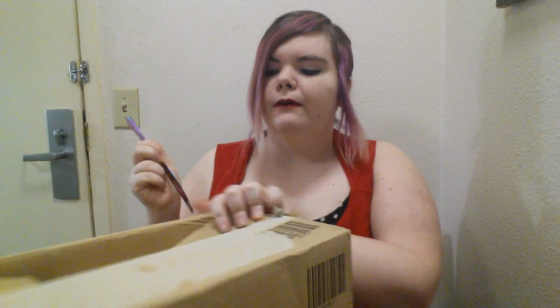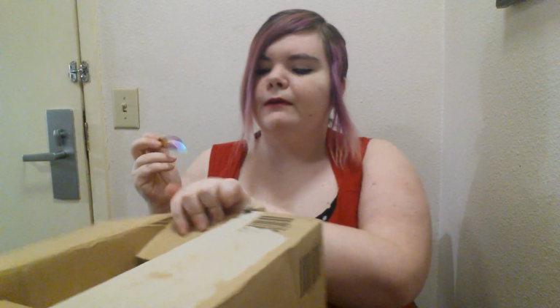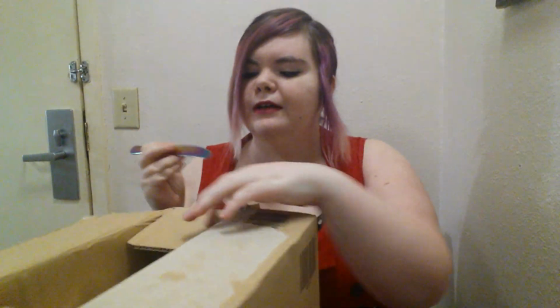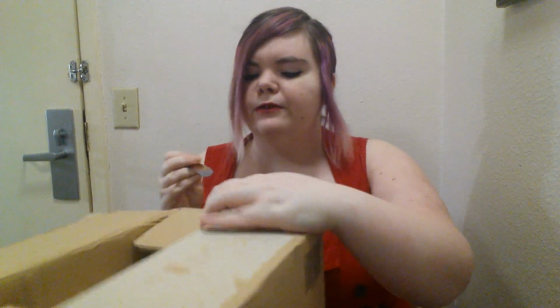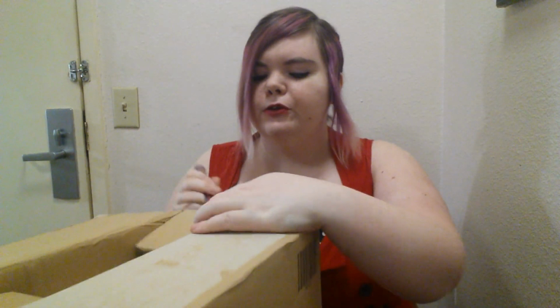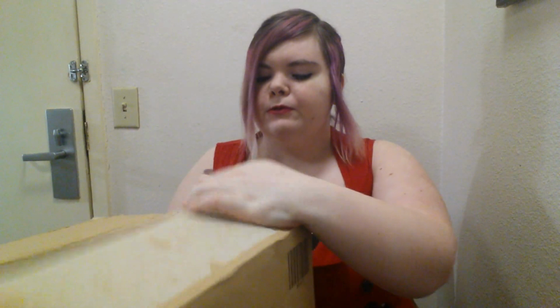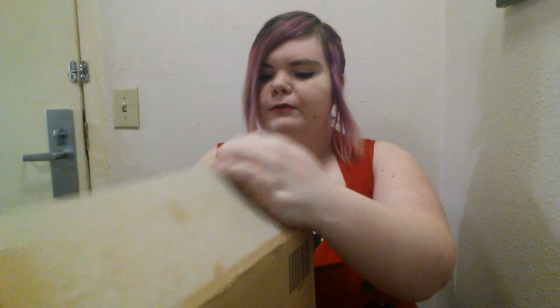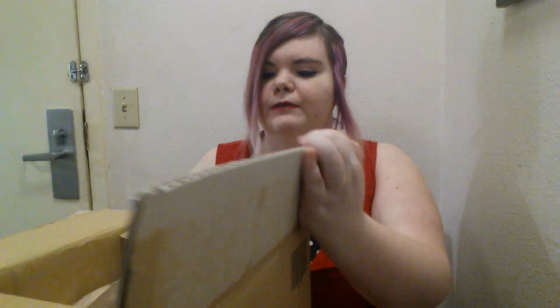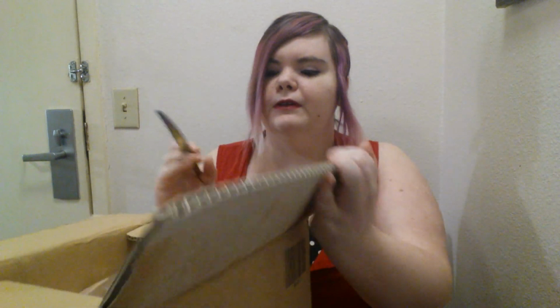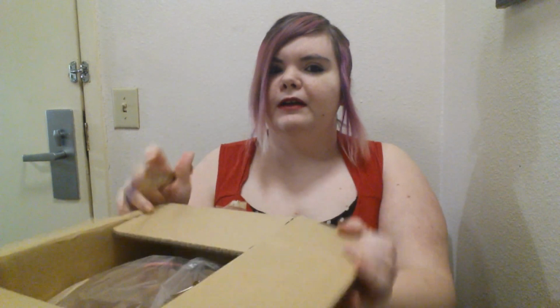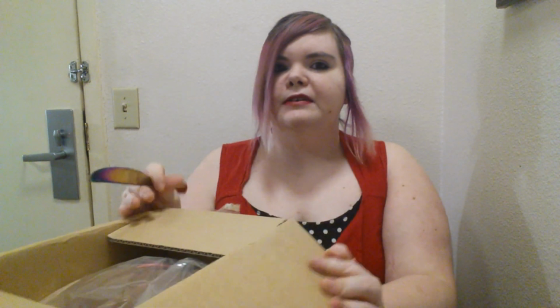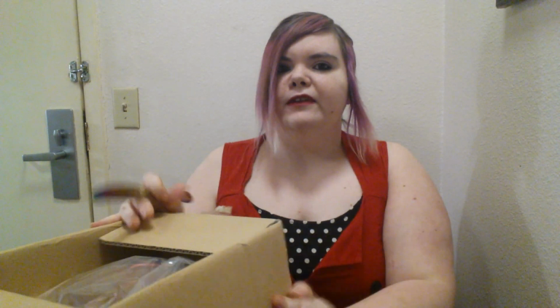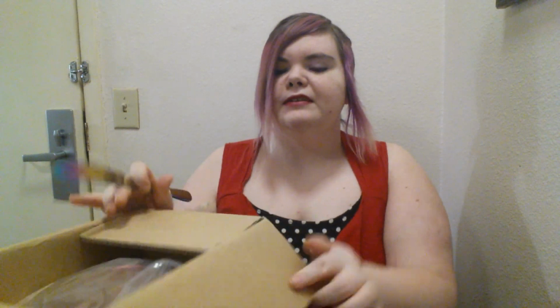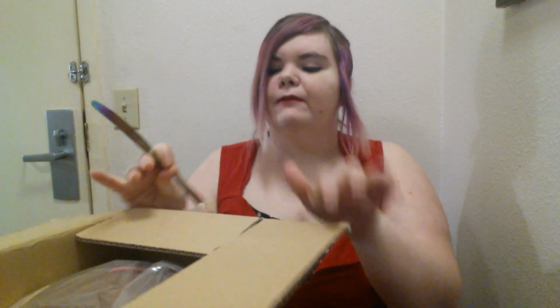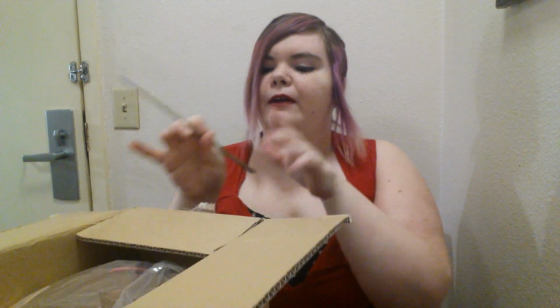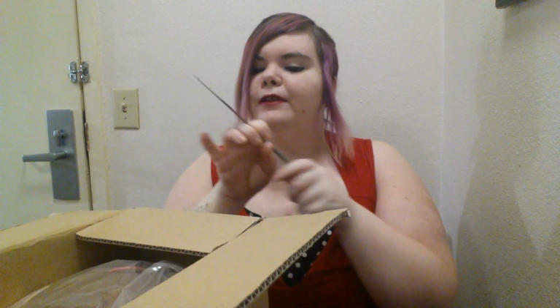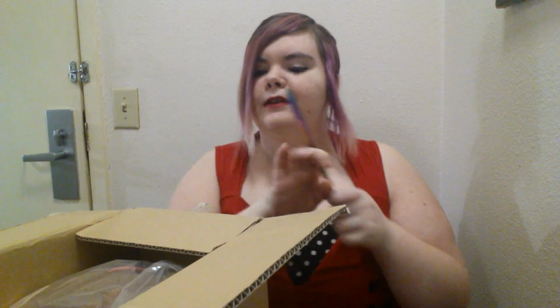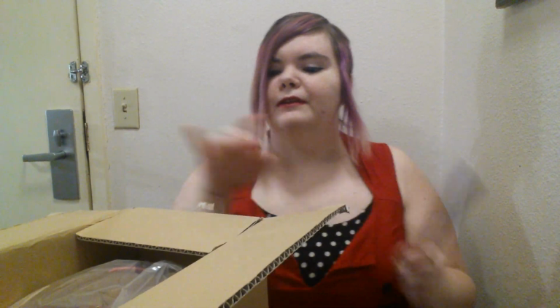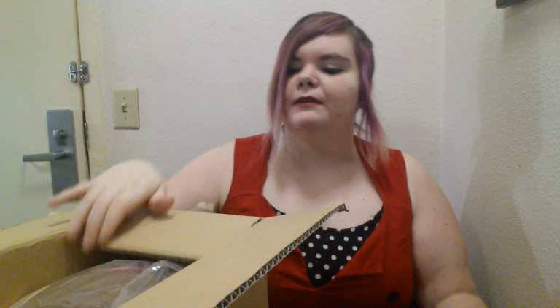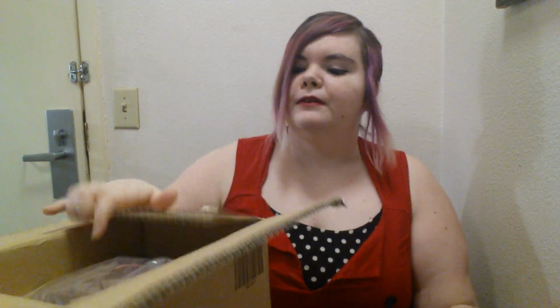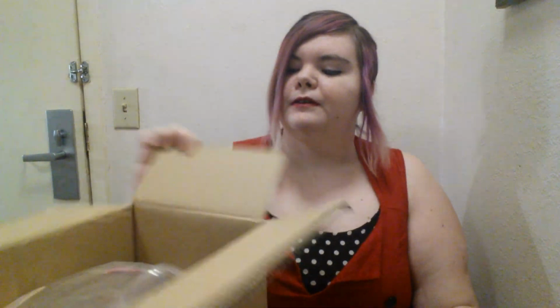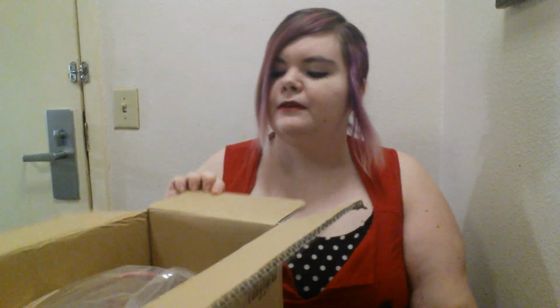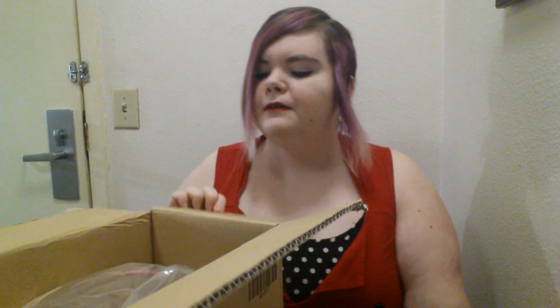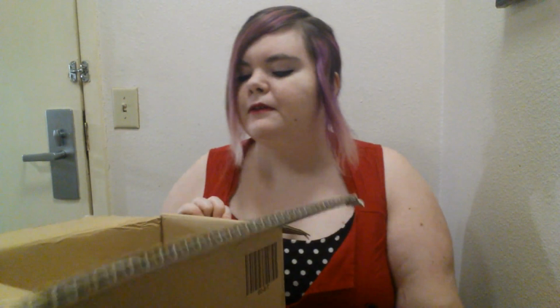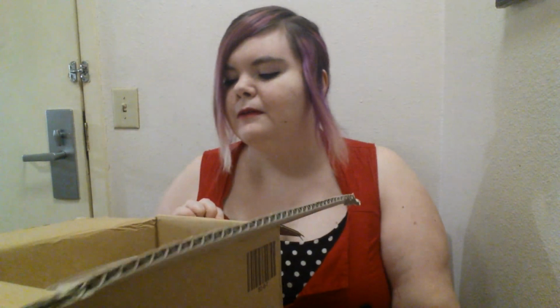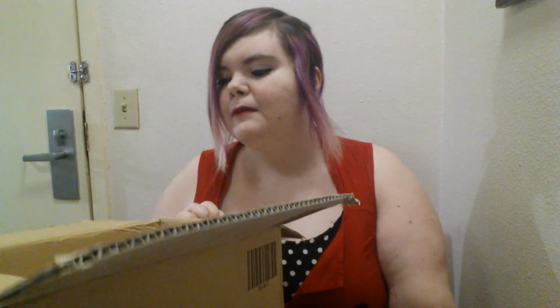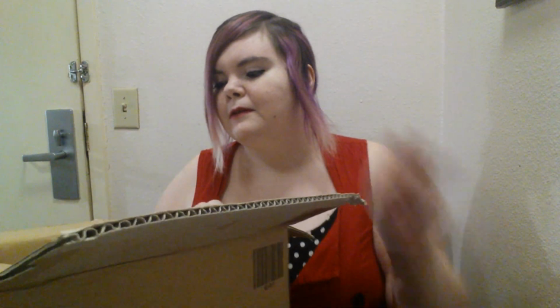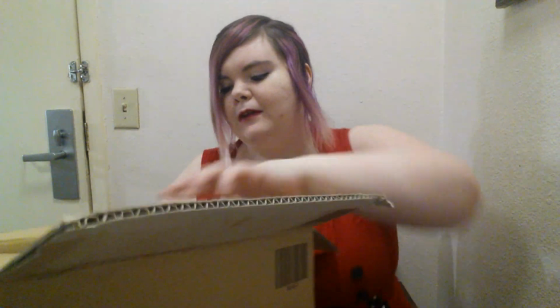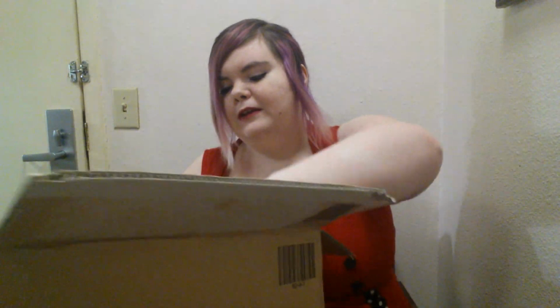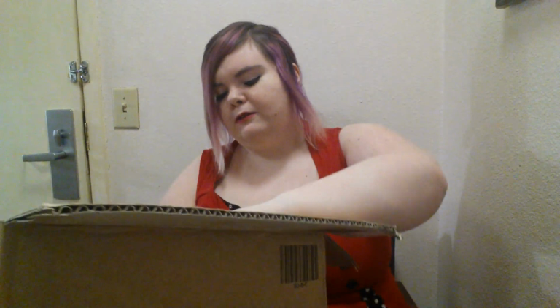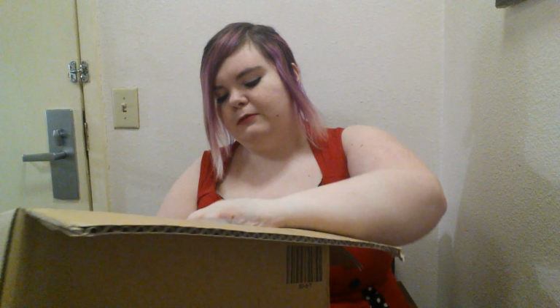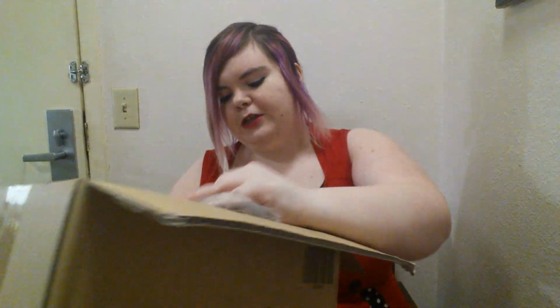Oh, it's so cute! It's definitely the second one I won. And it's so squishy!